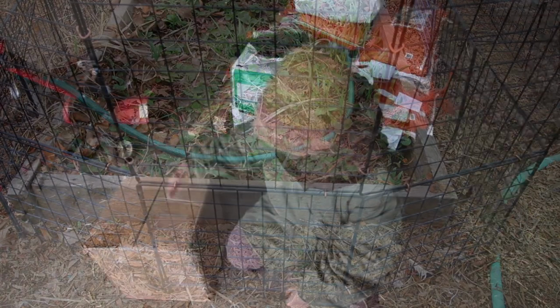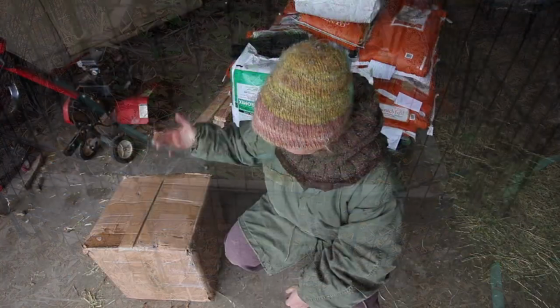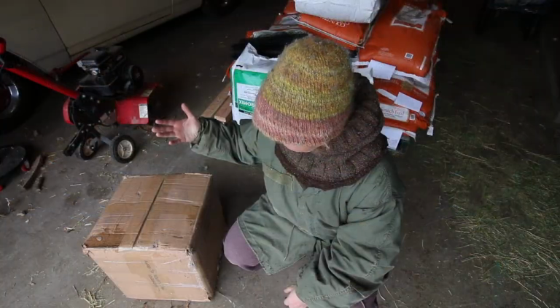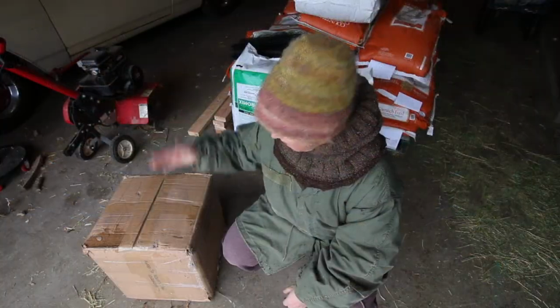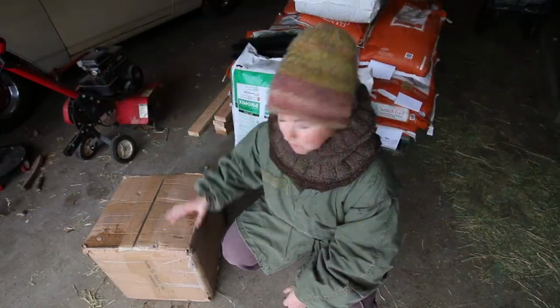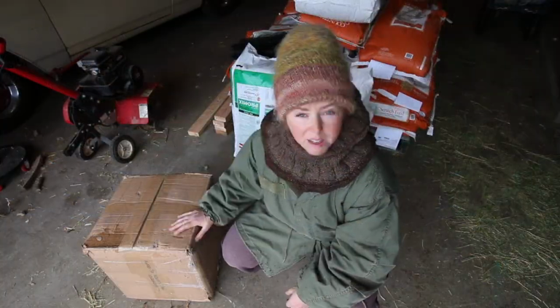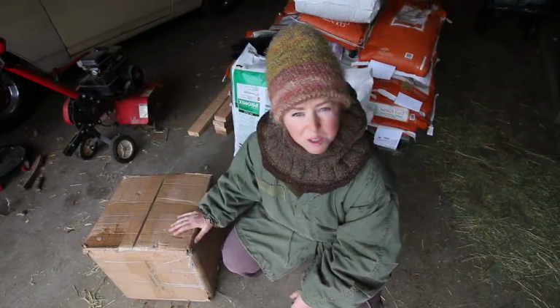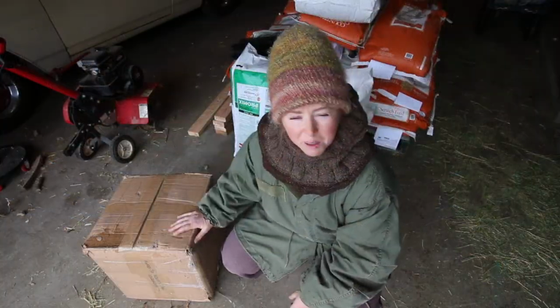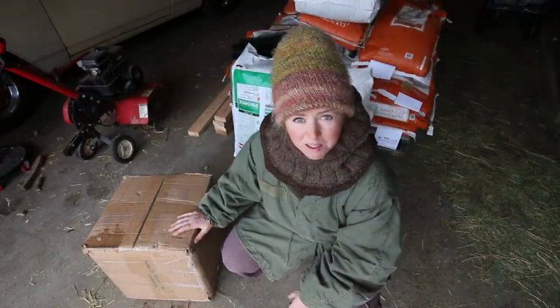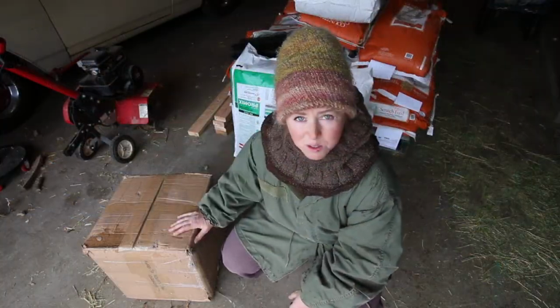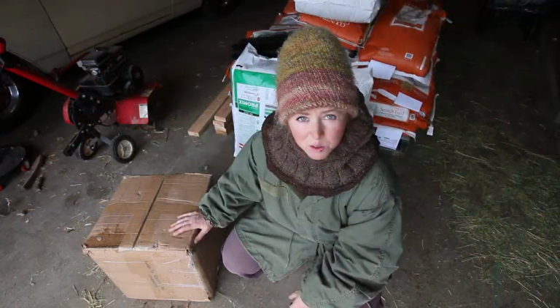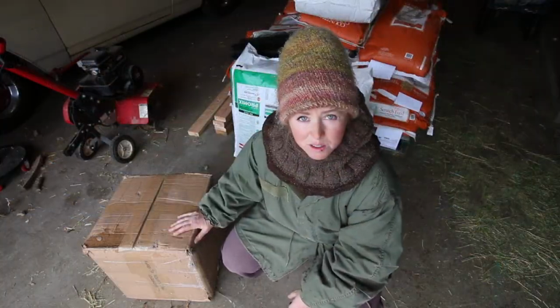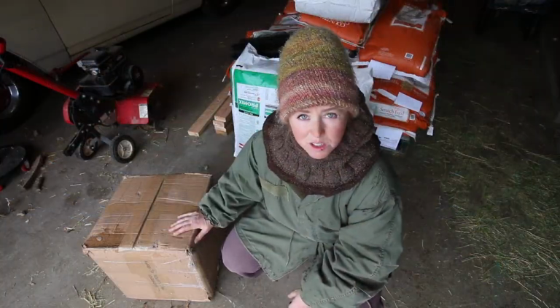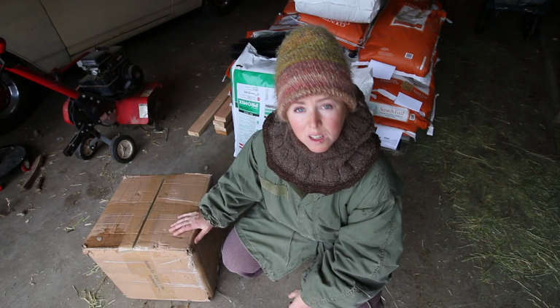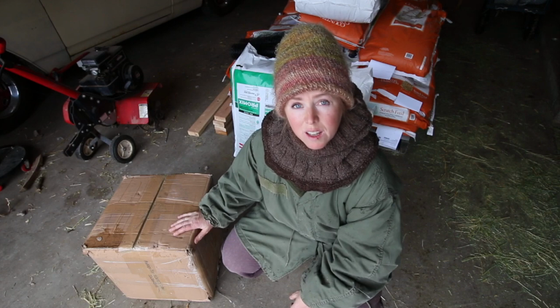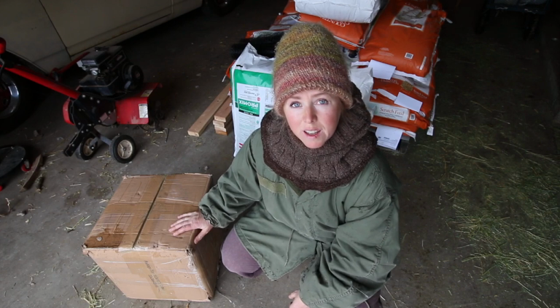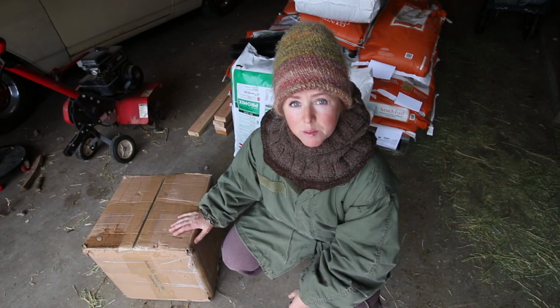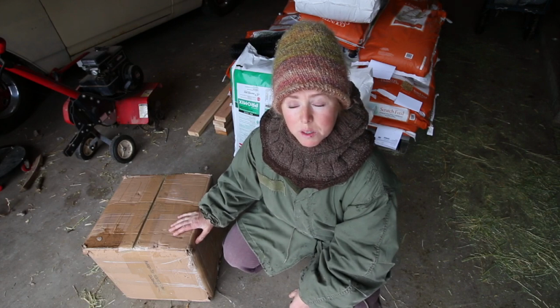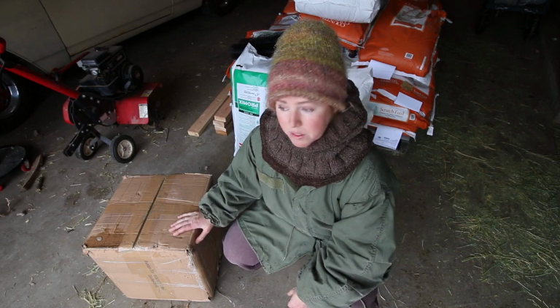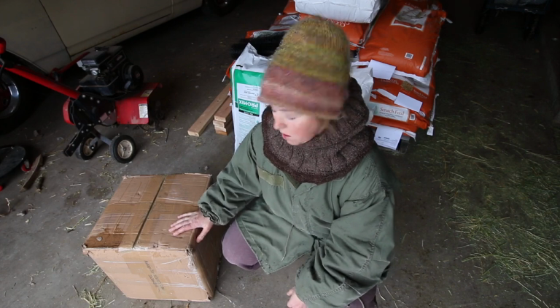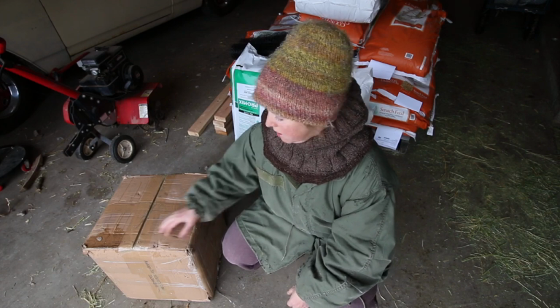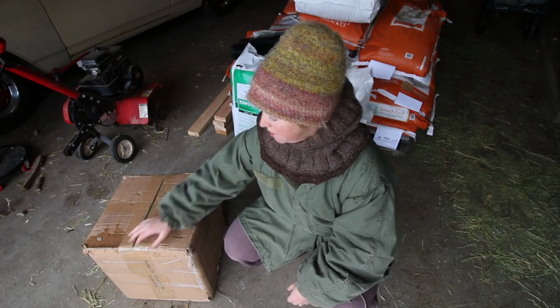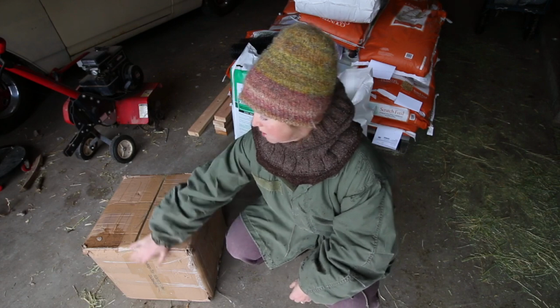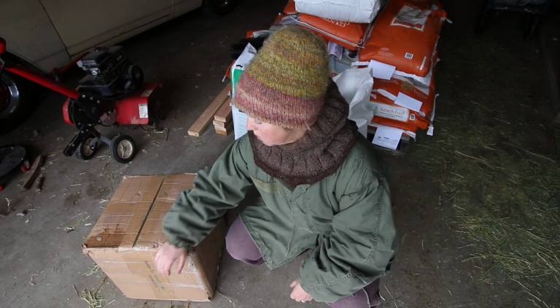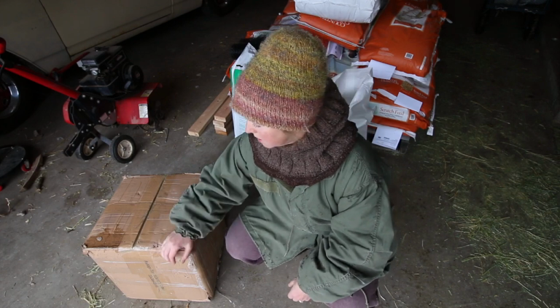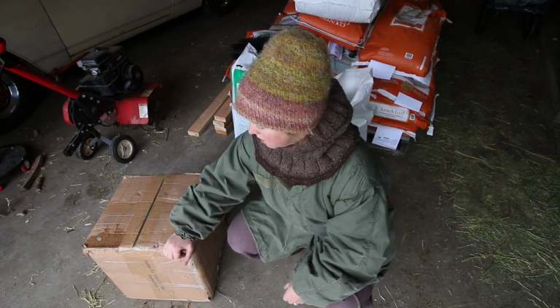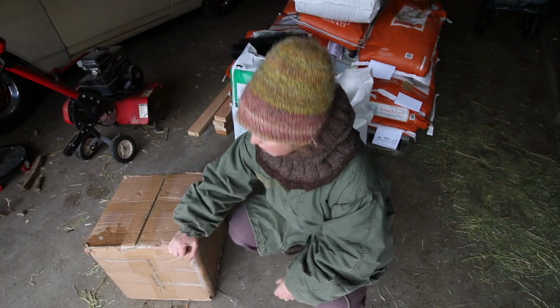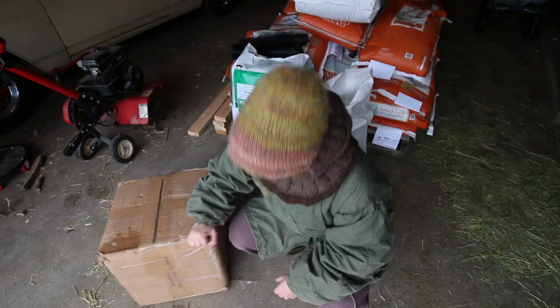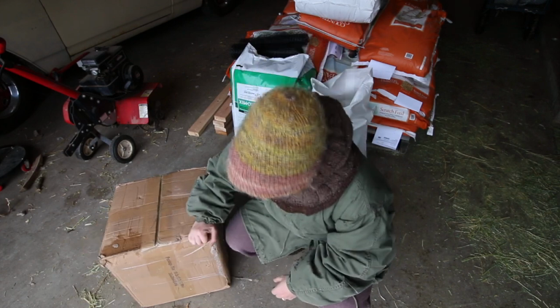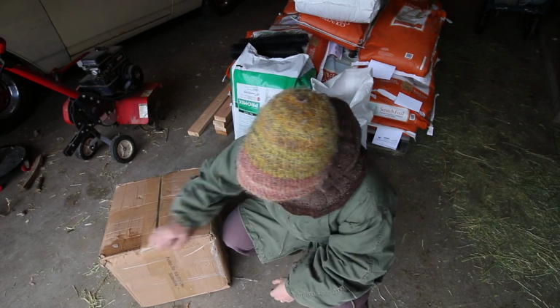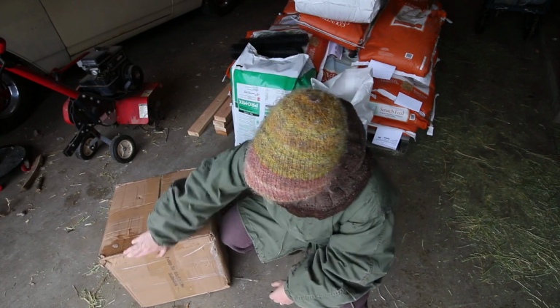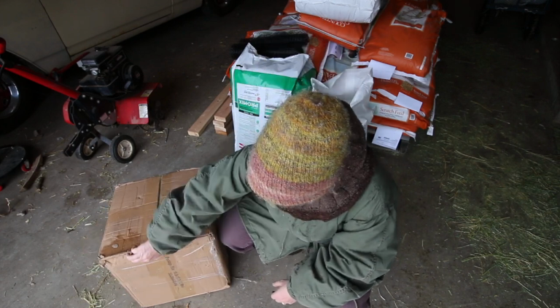They're called Magic Panel Storage, and really what they are is, well, I'll show you.